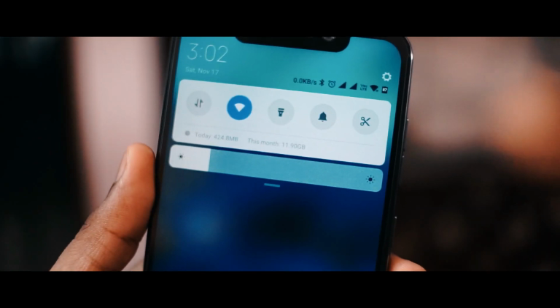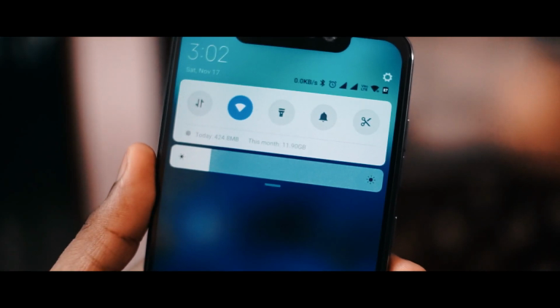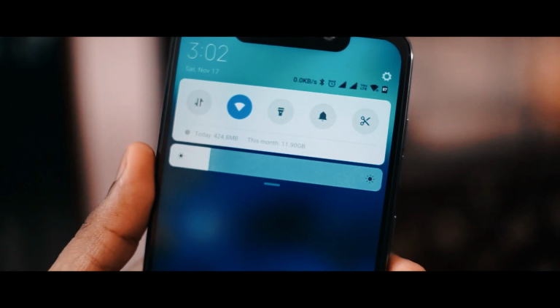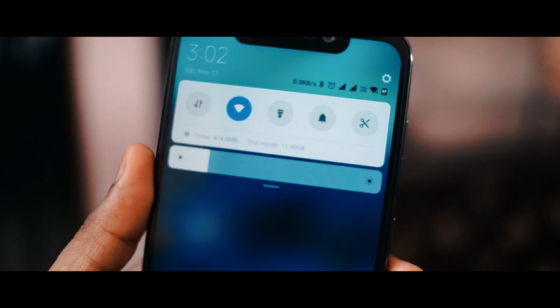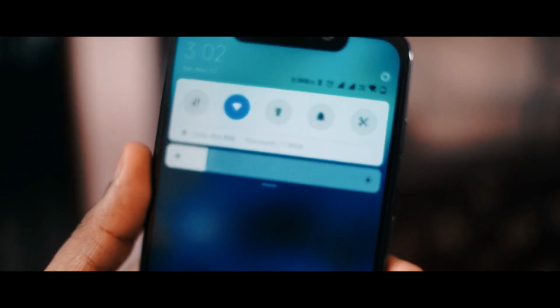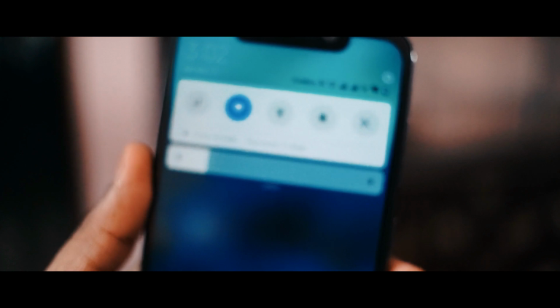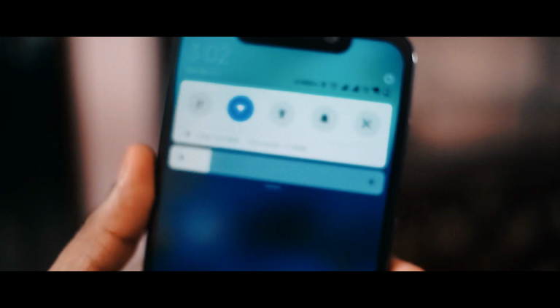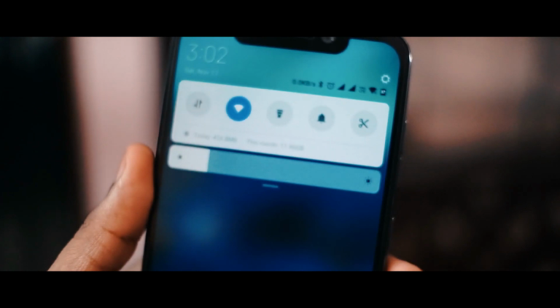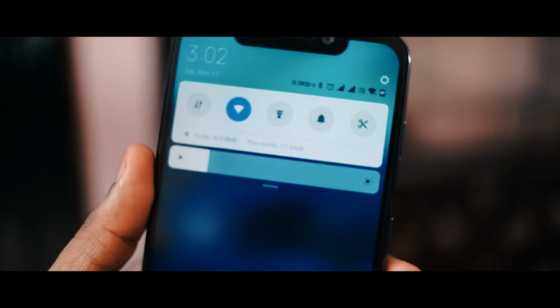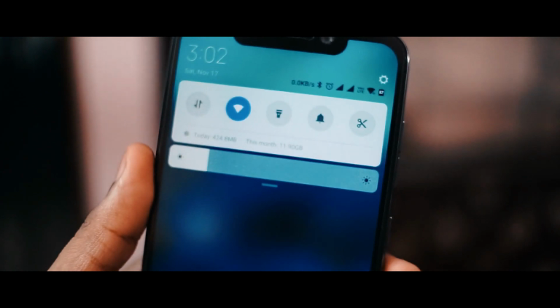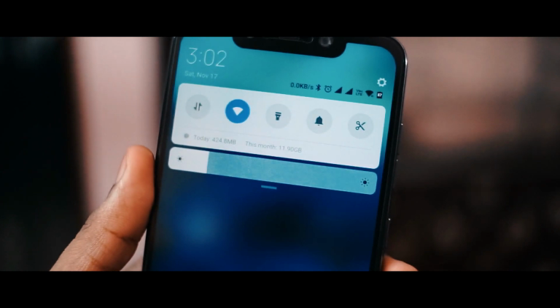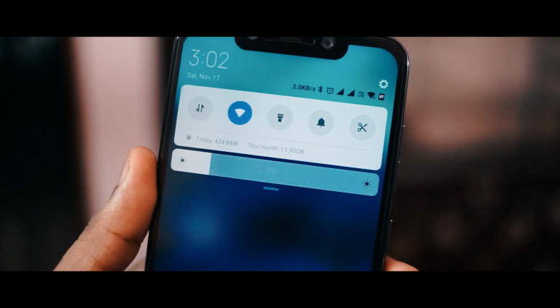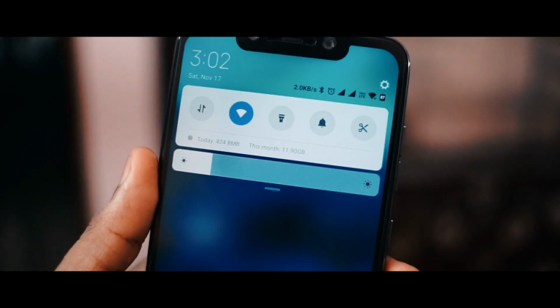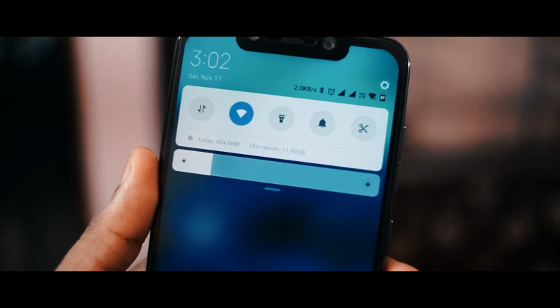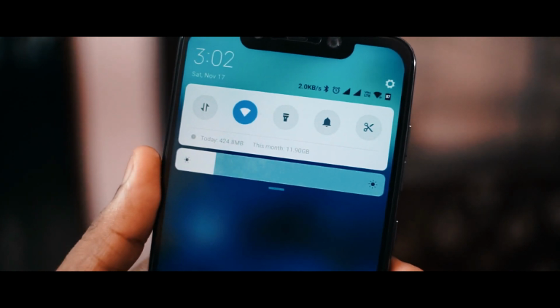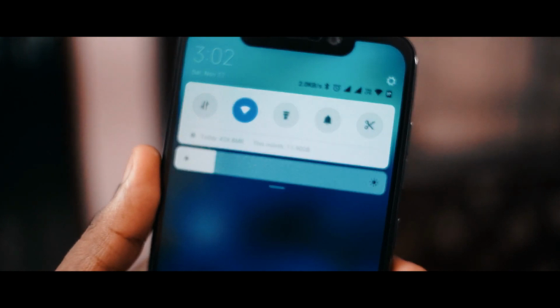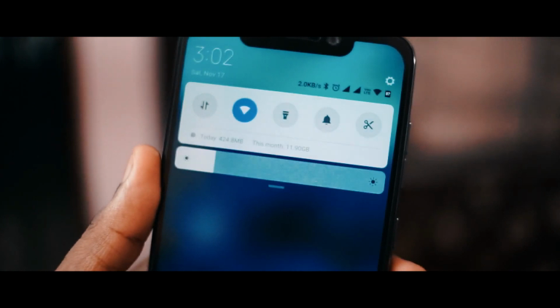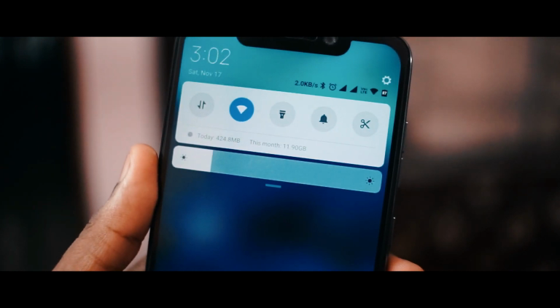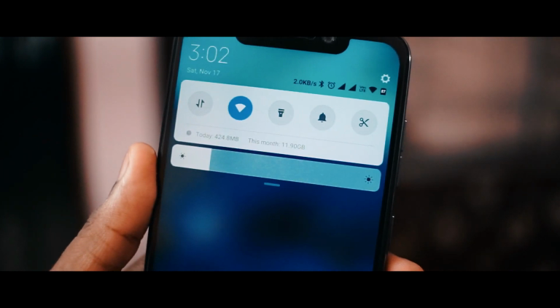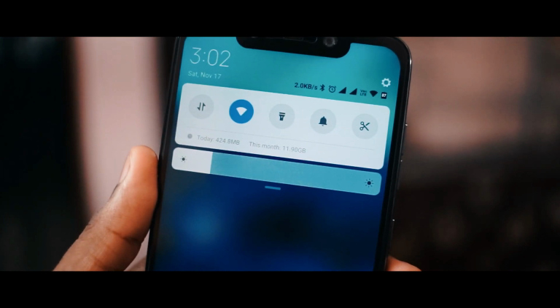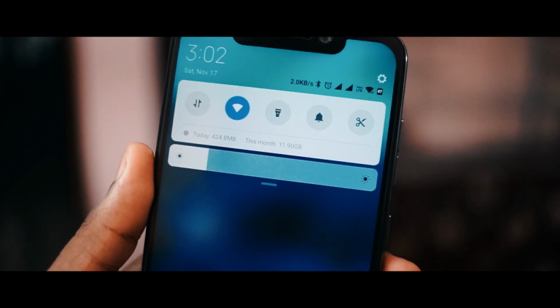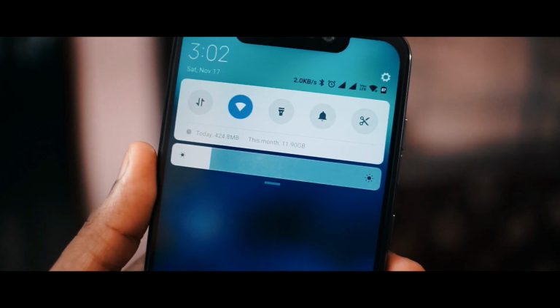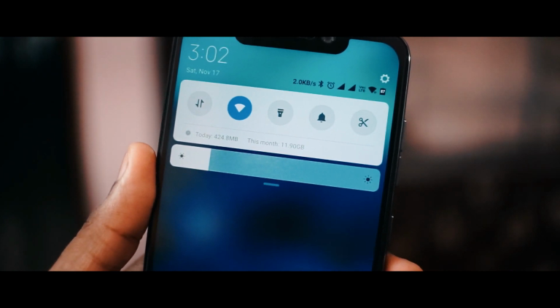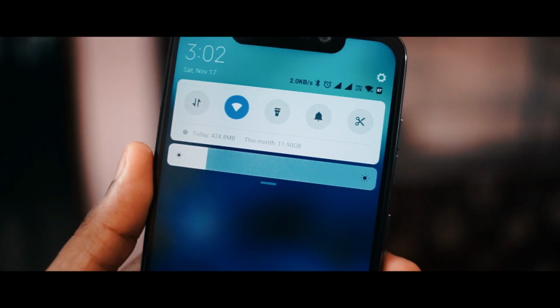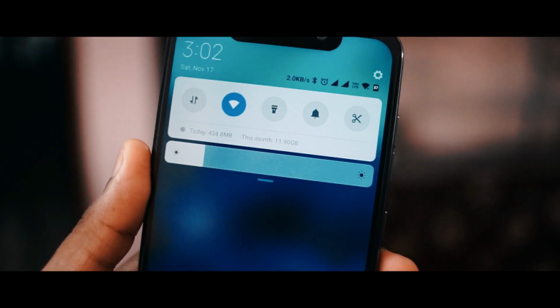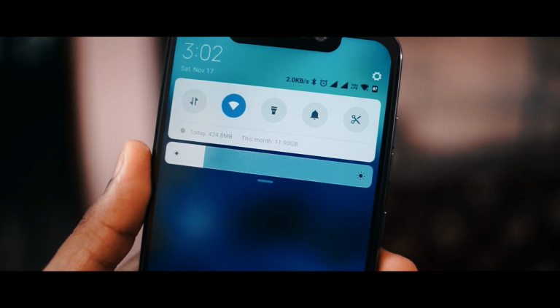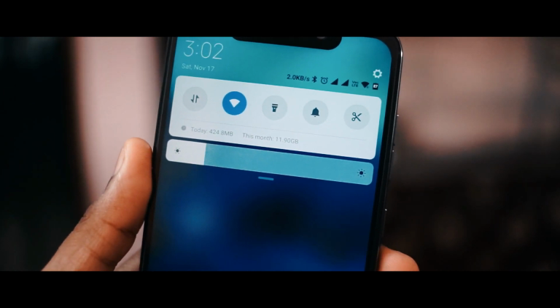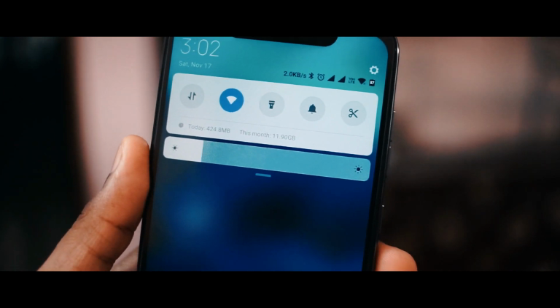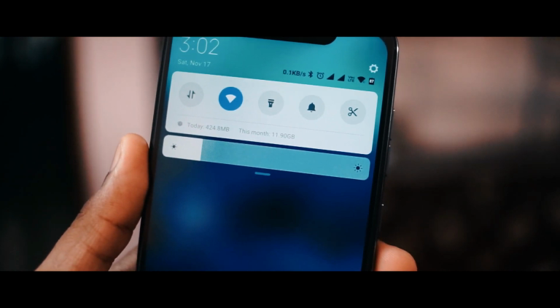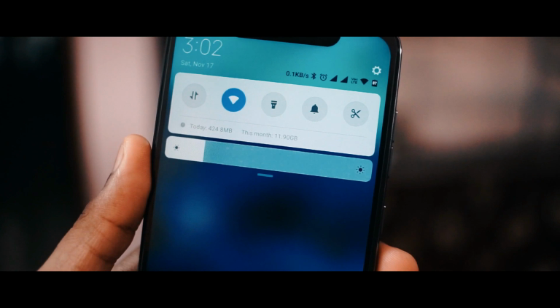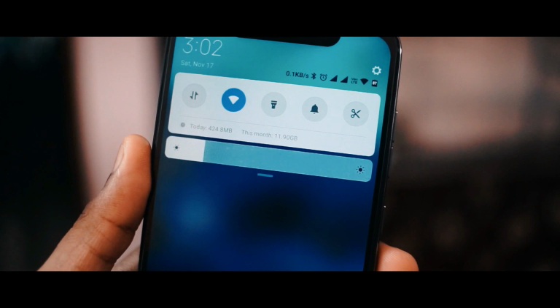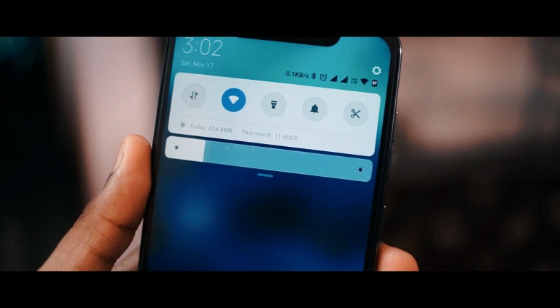Moving to the next change I've noticed: the icons on the top, like the signal range icon, are now displayed in black color.